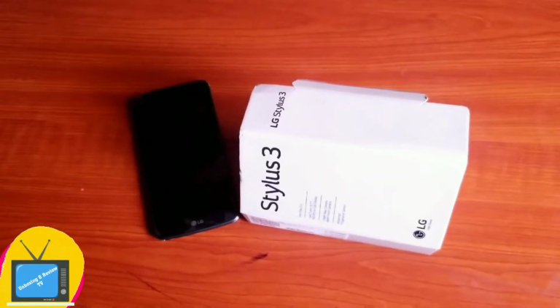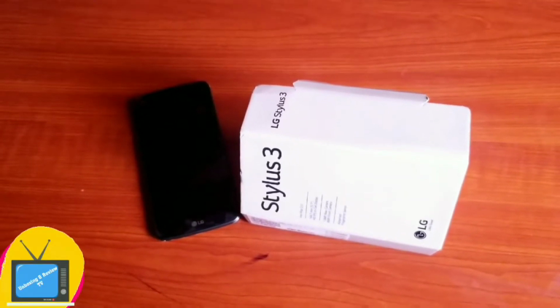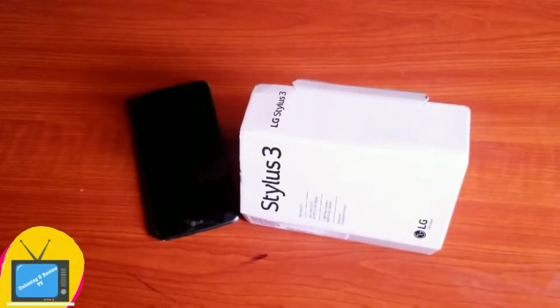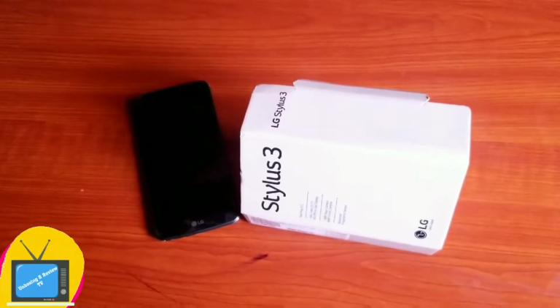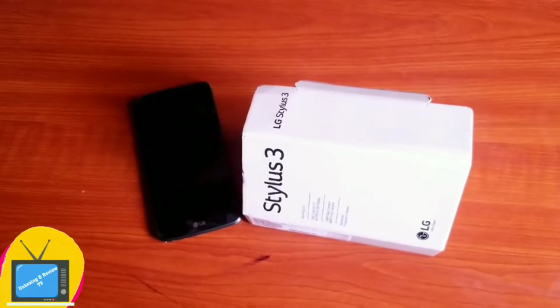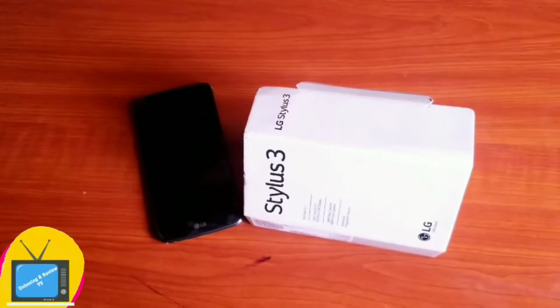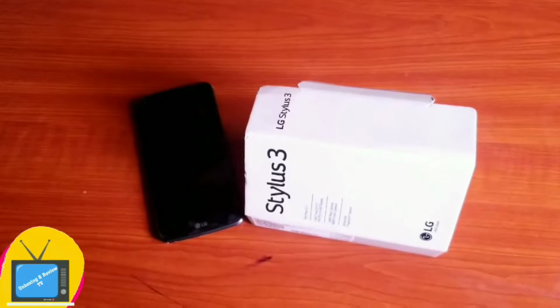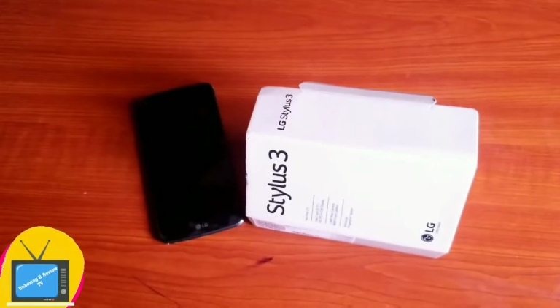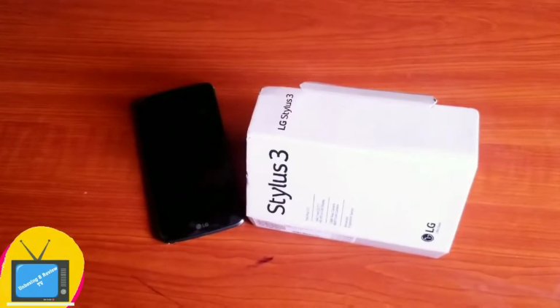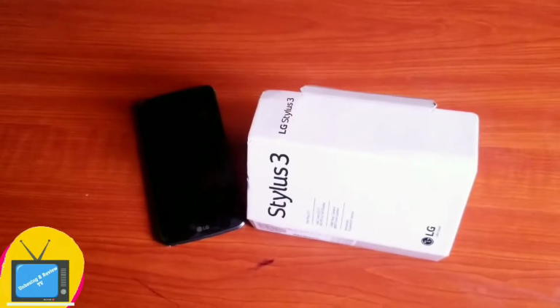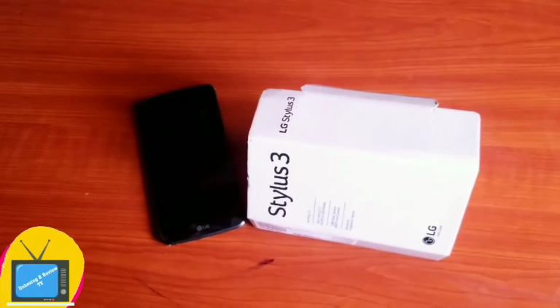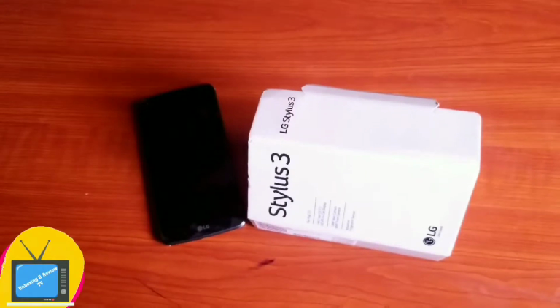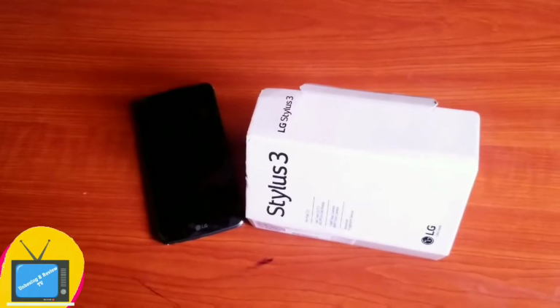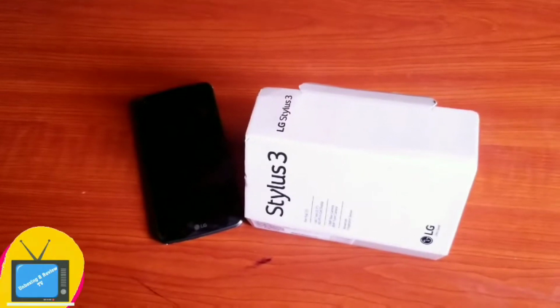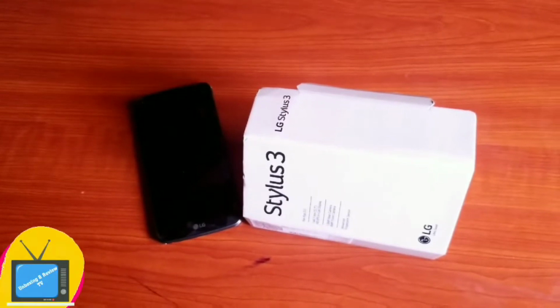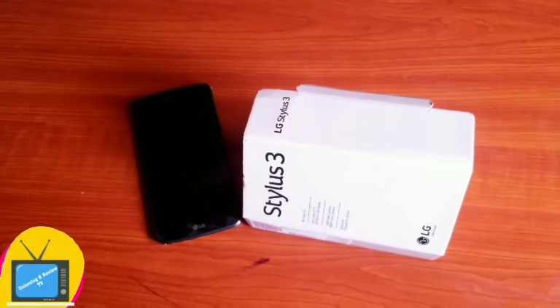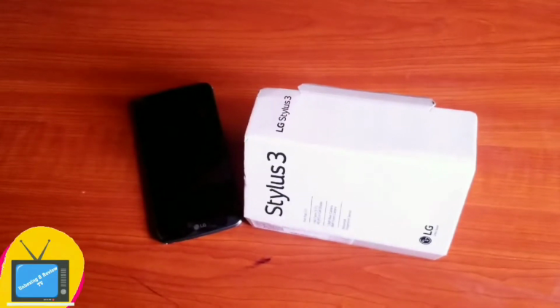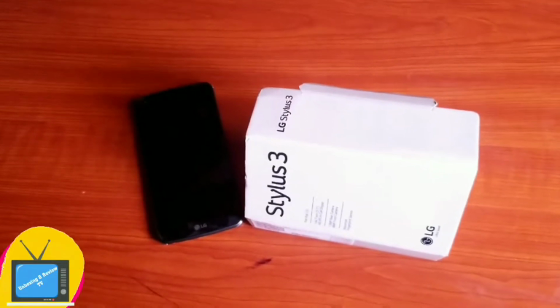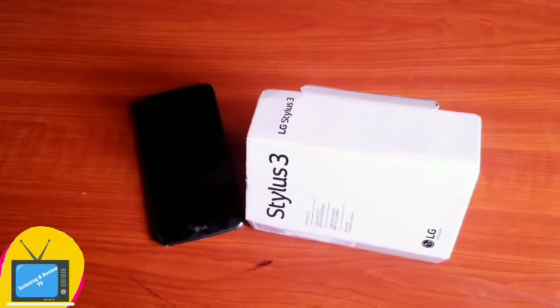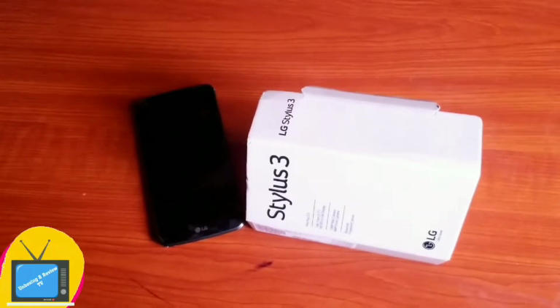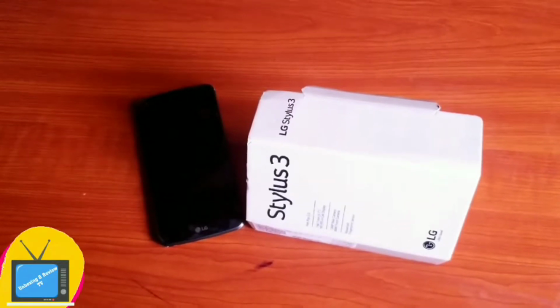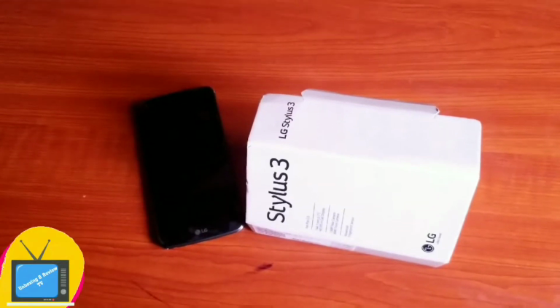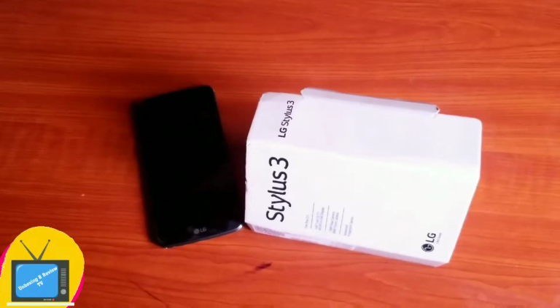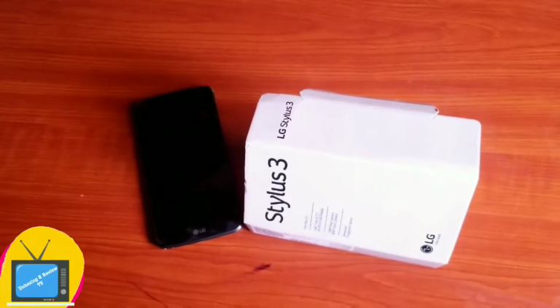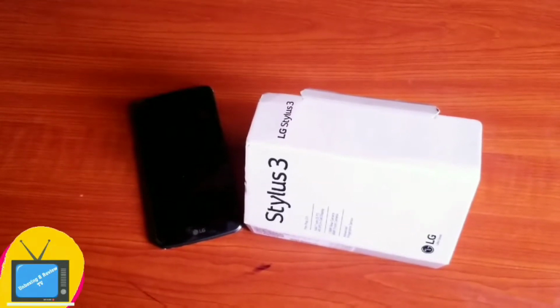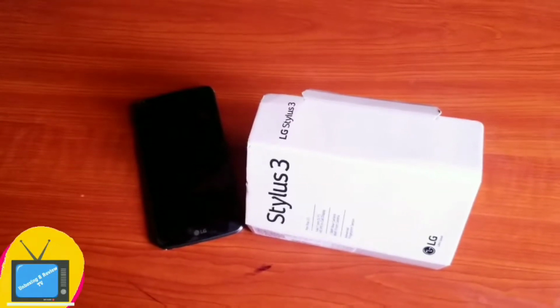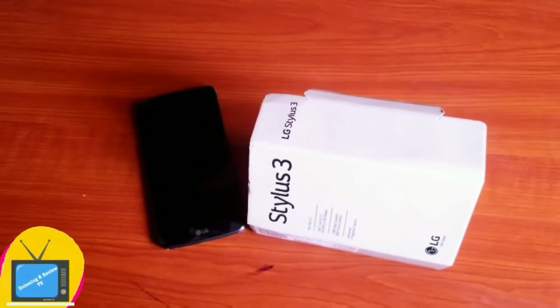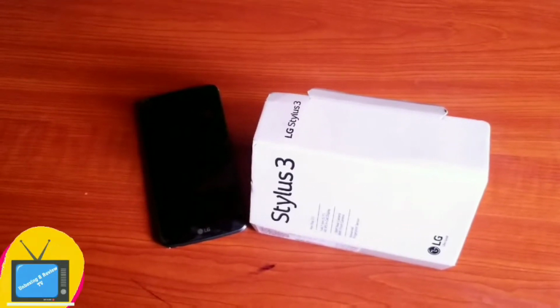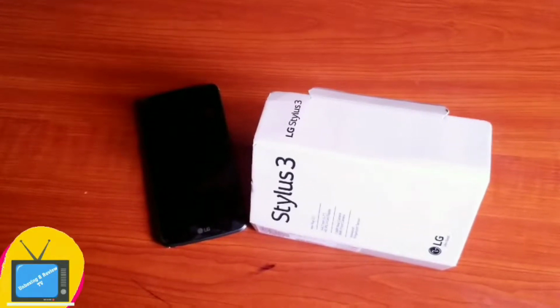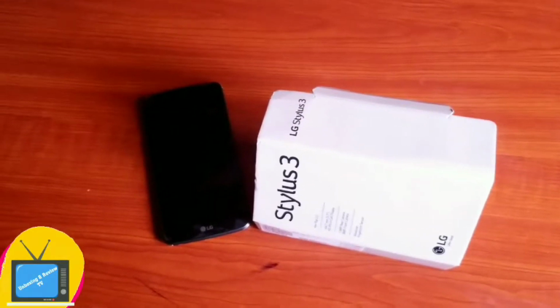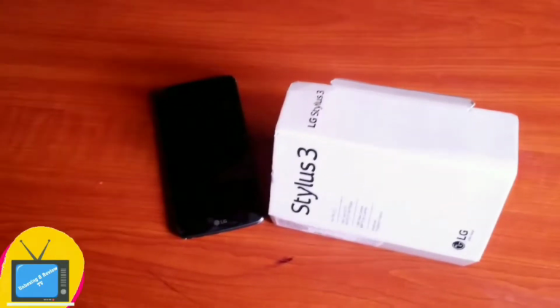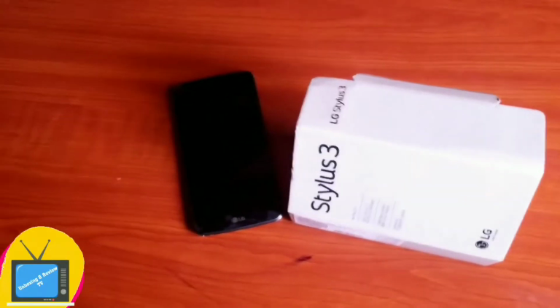On today's review, I'm going to be reviewing the LG Stylos 3.